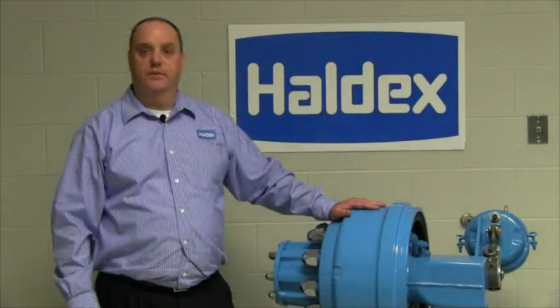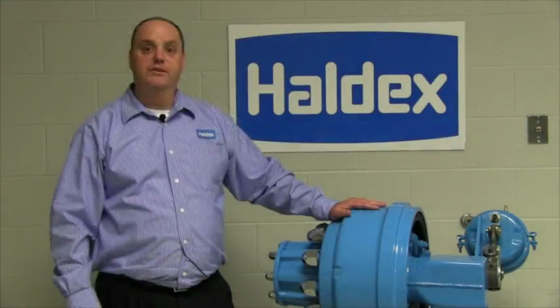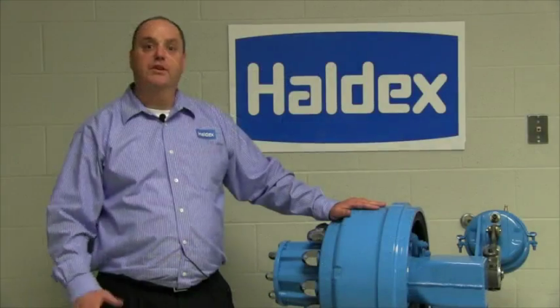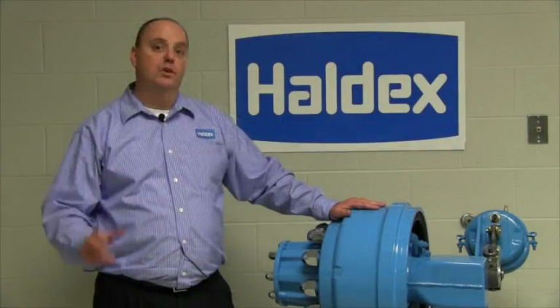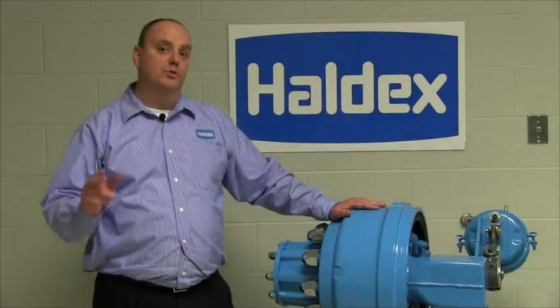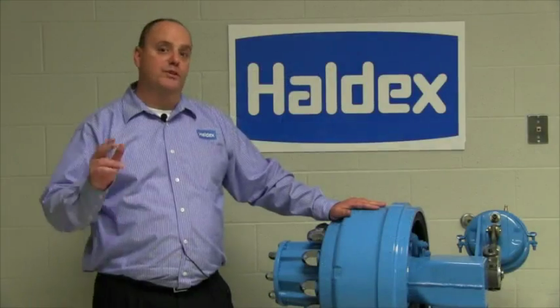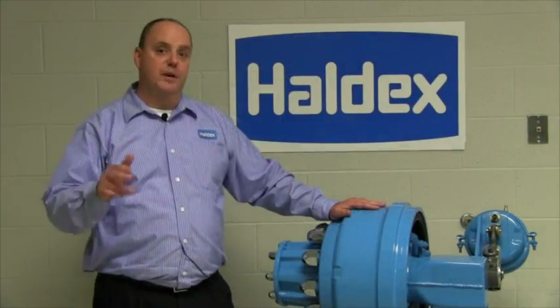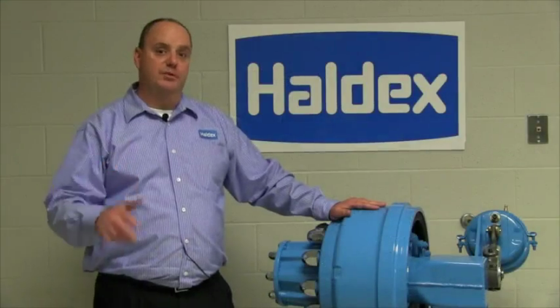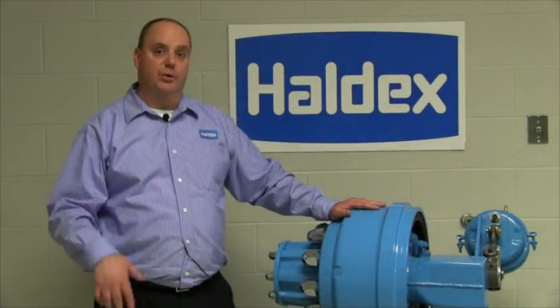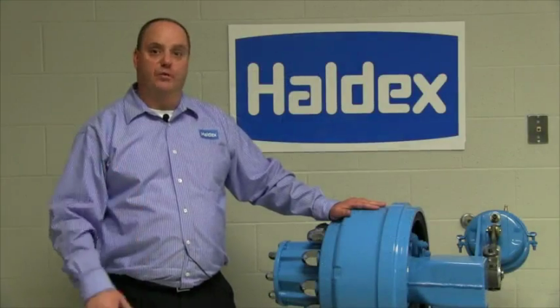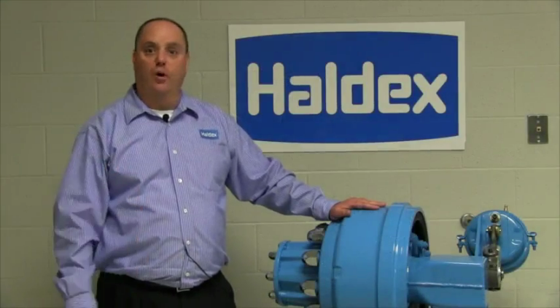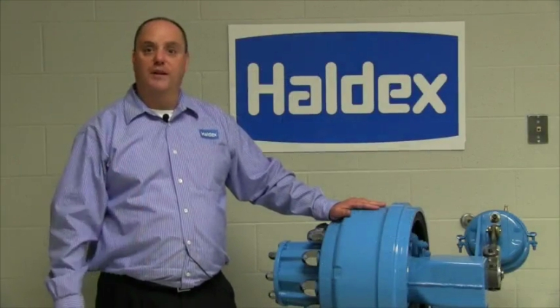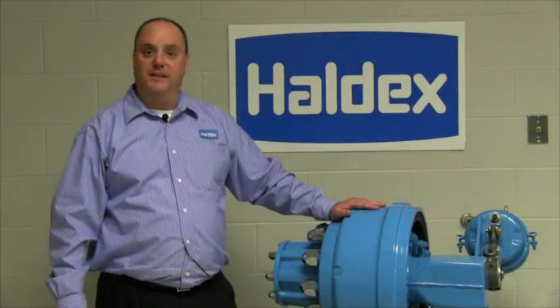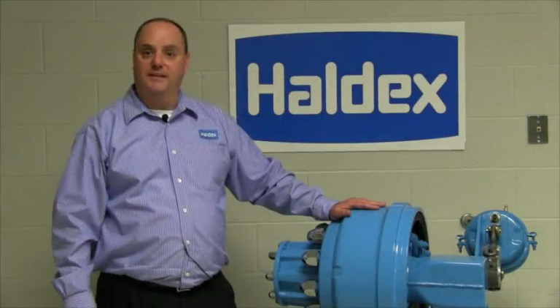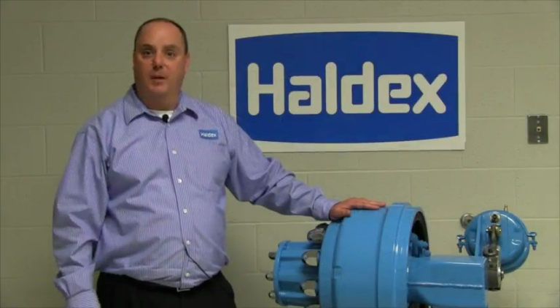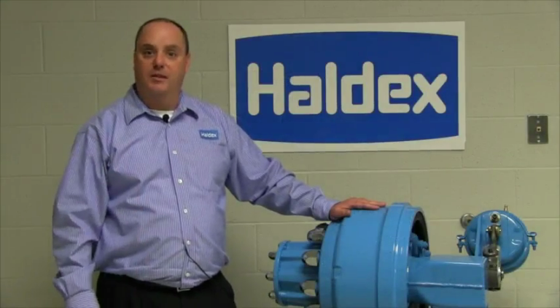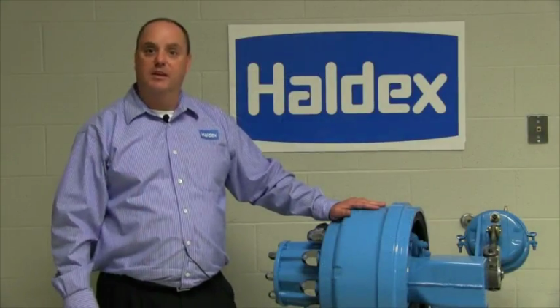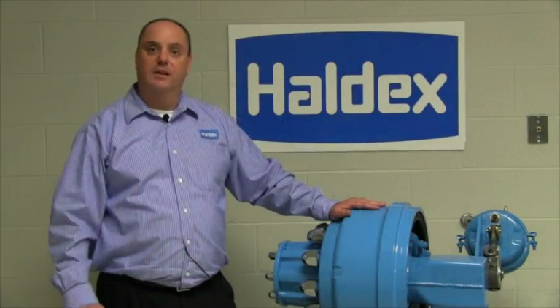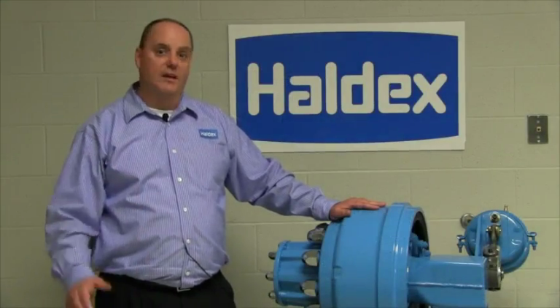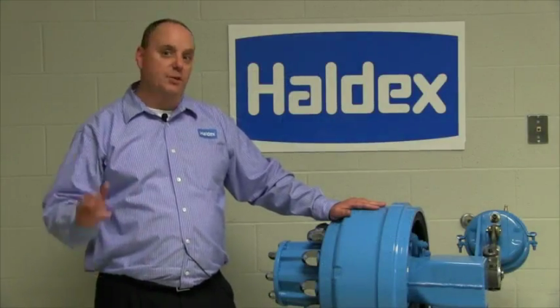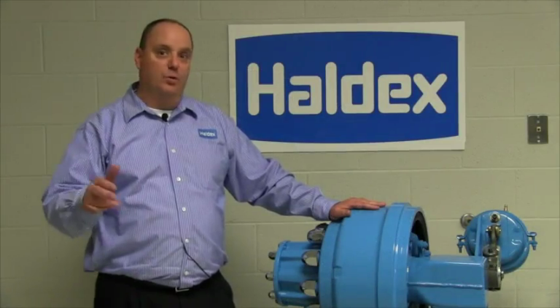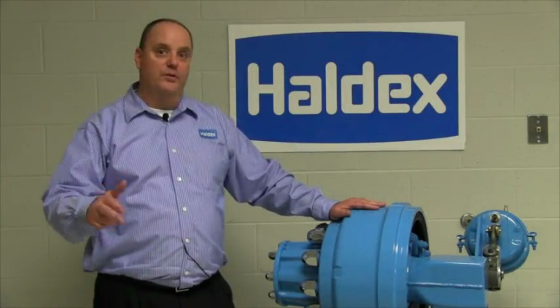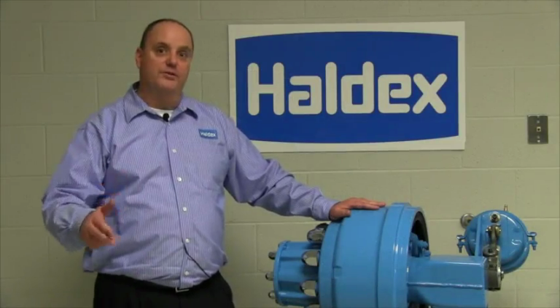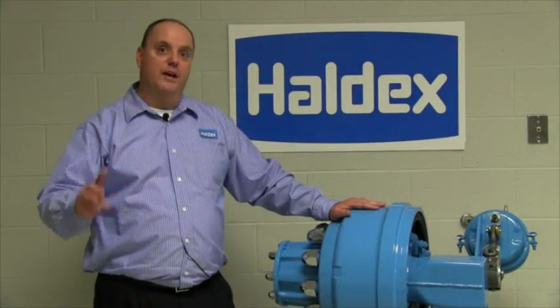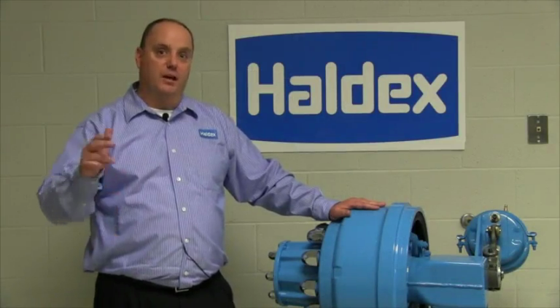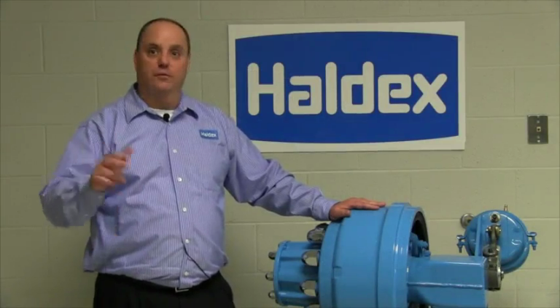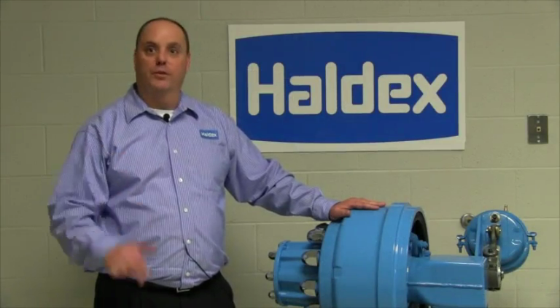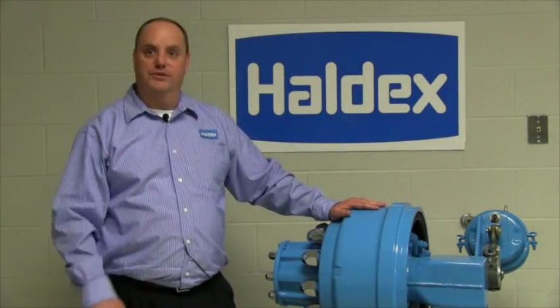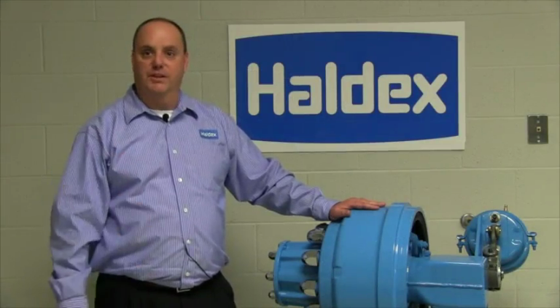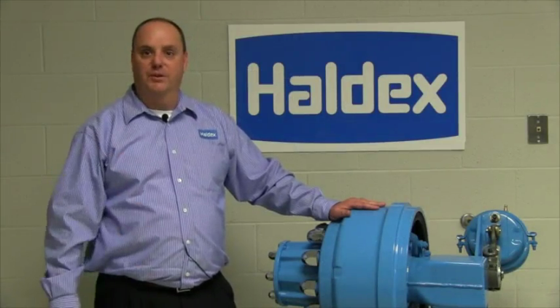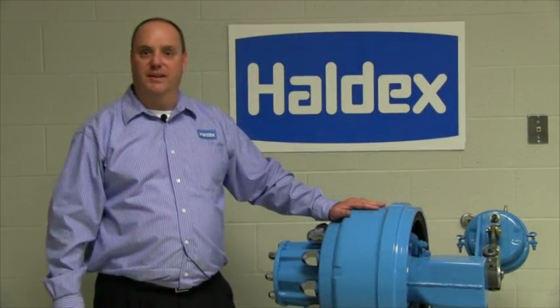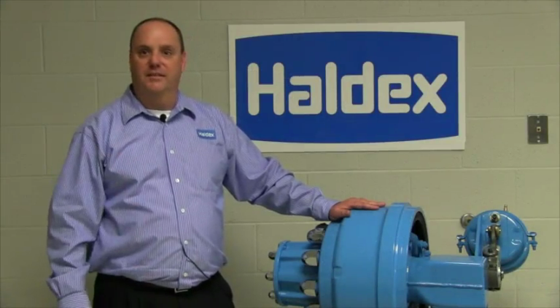This concludes this episode of Haldex Tech Topics. Glad you are with us and look forward to seeing you again.